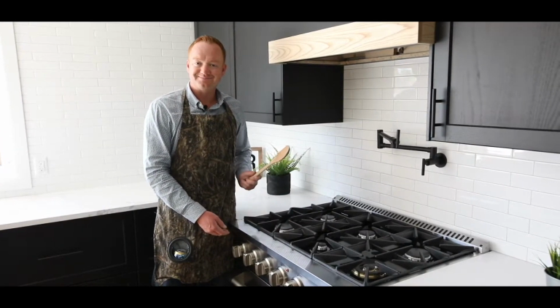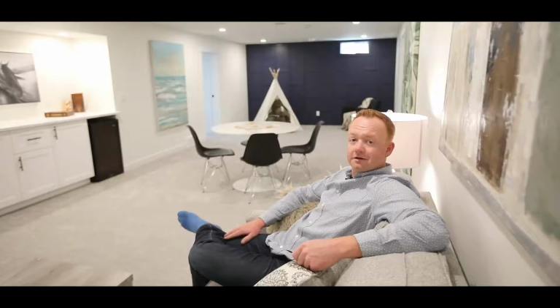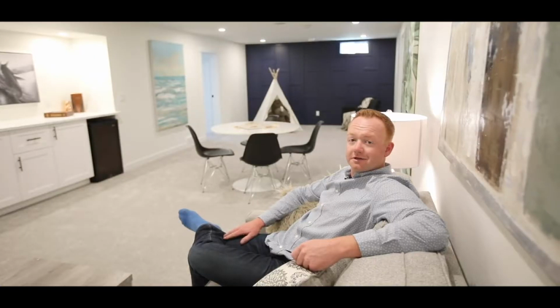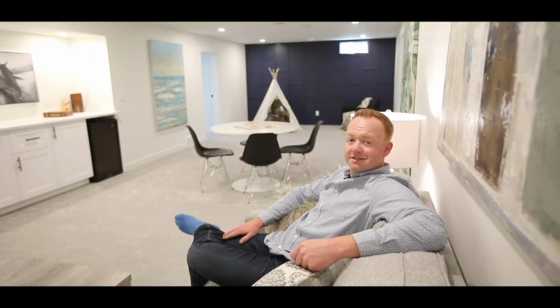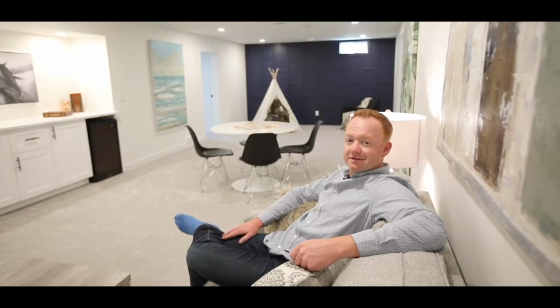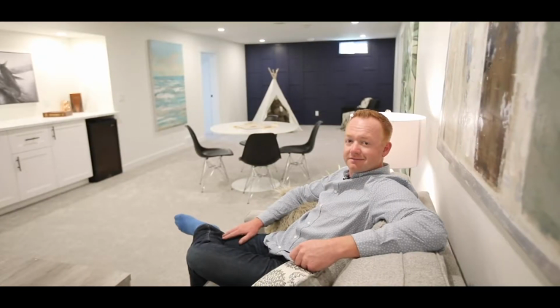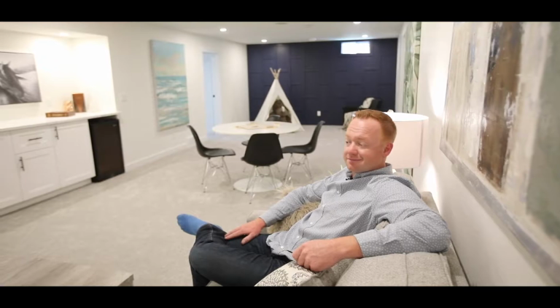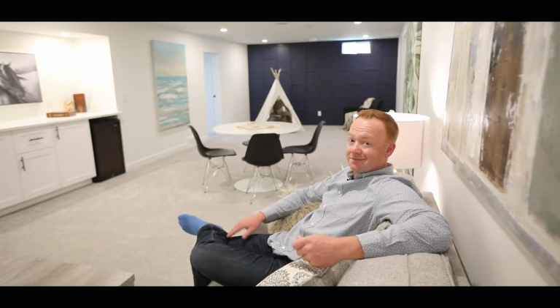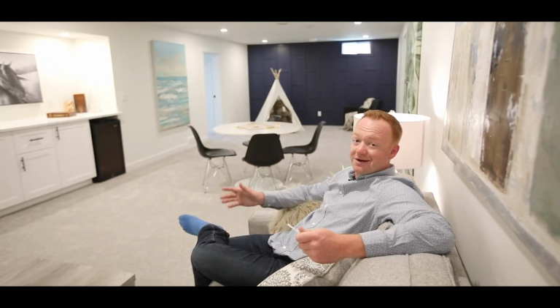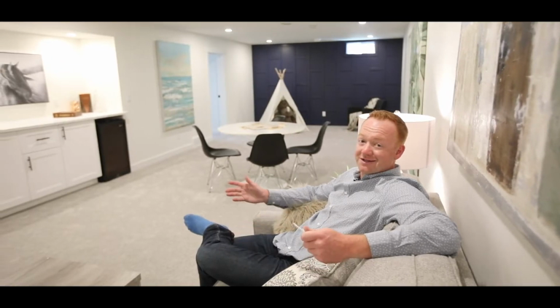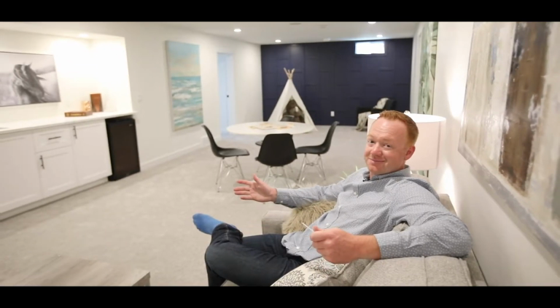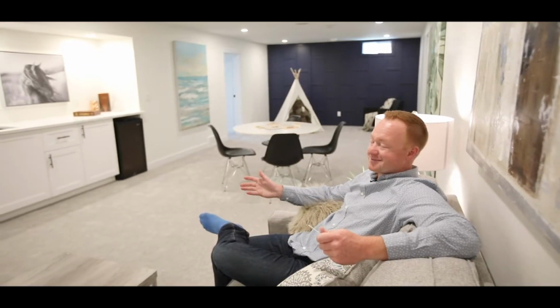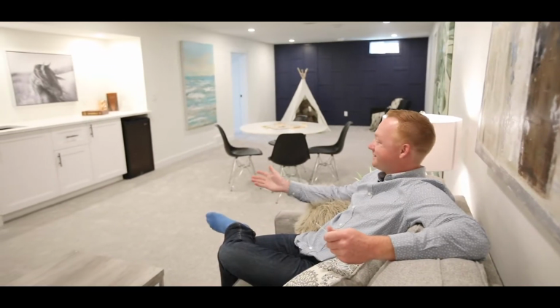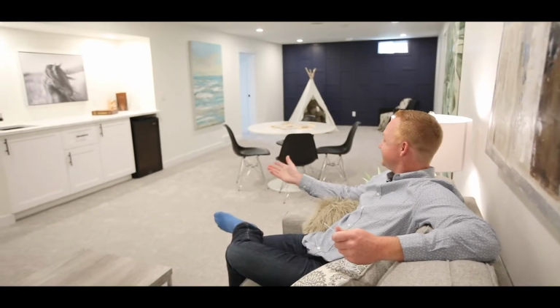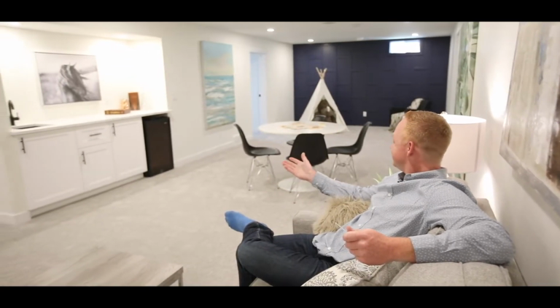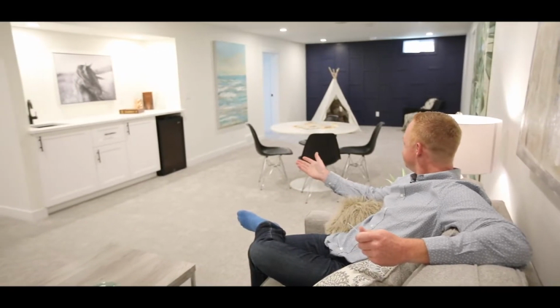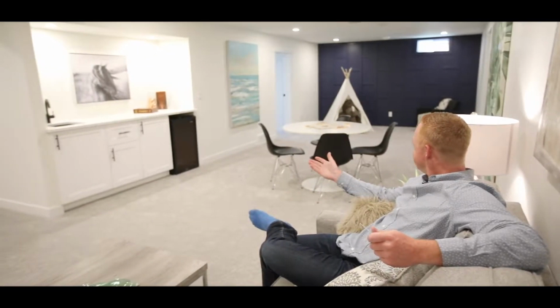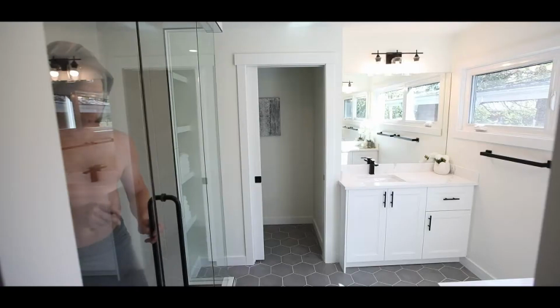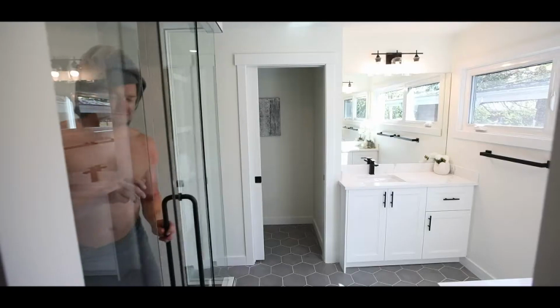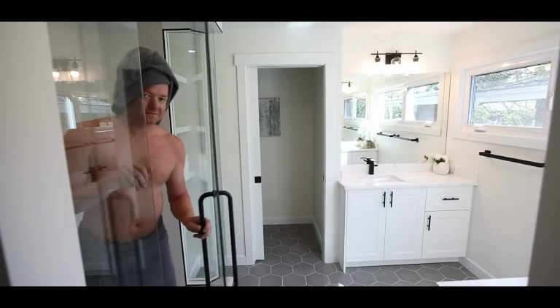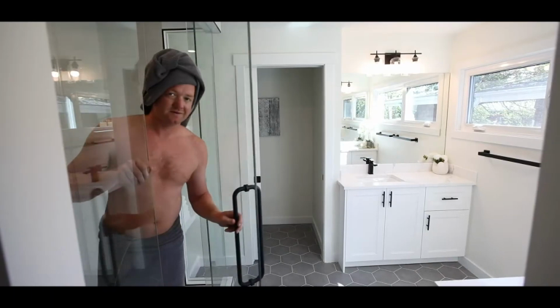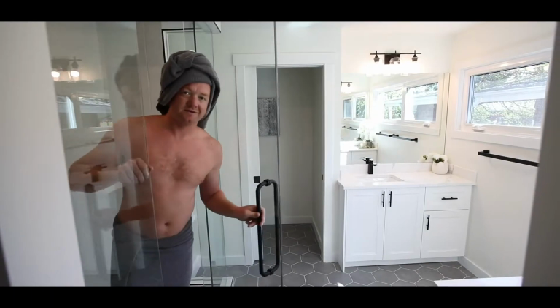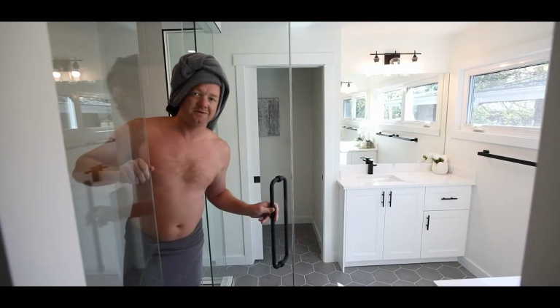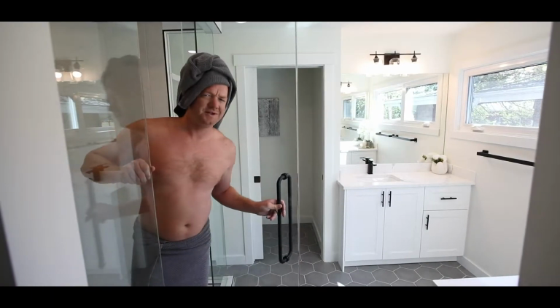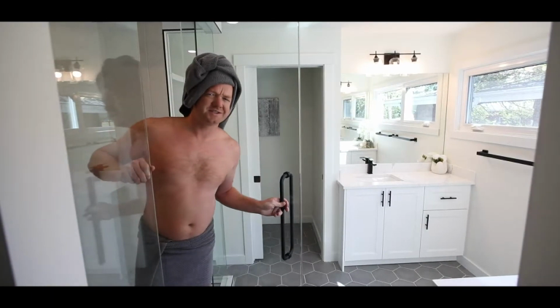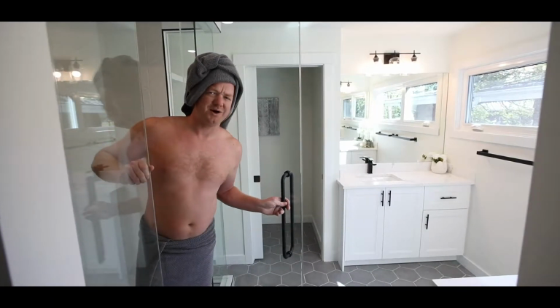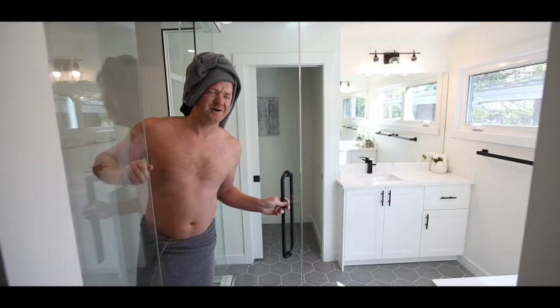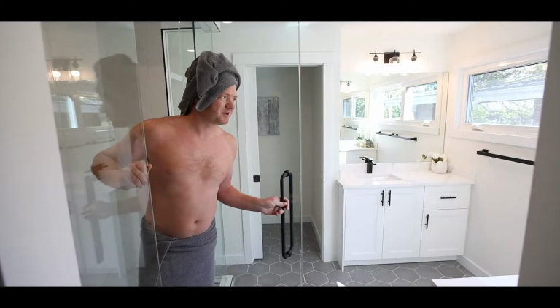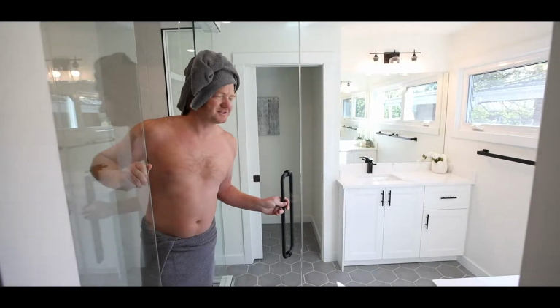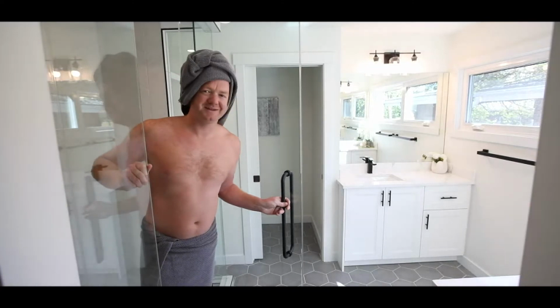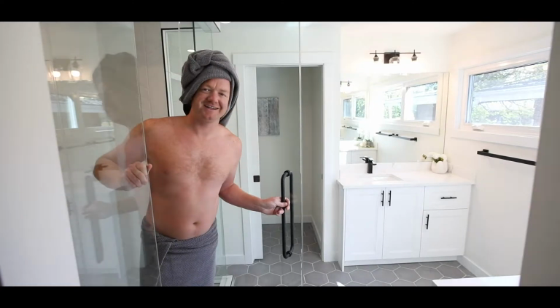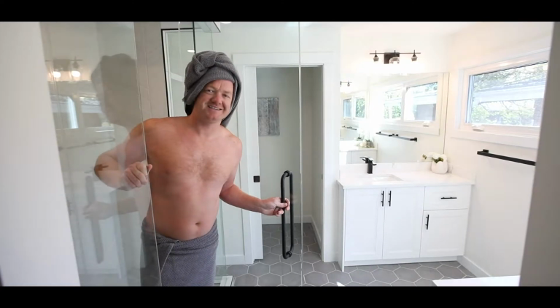Look at your basement. Now look at this basement. Who needs a spa with an ensuite like this?